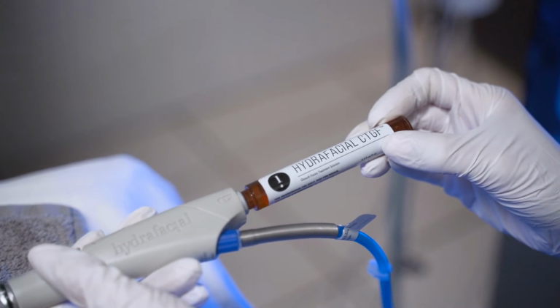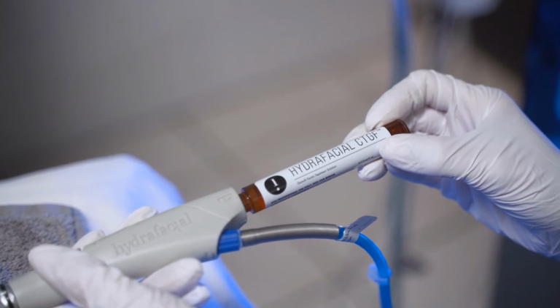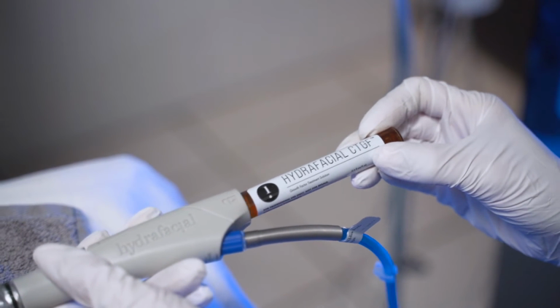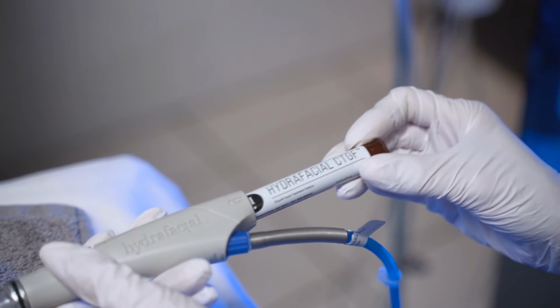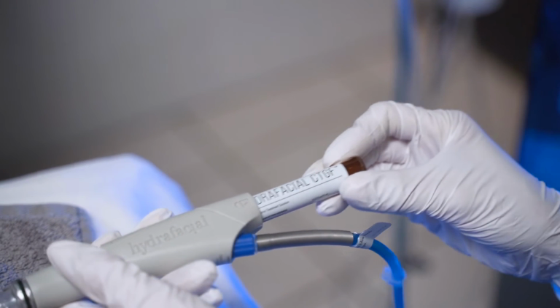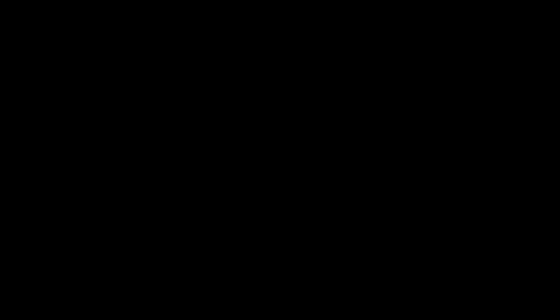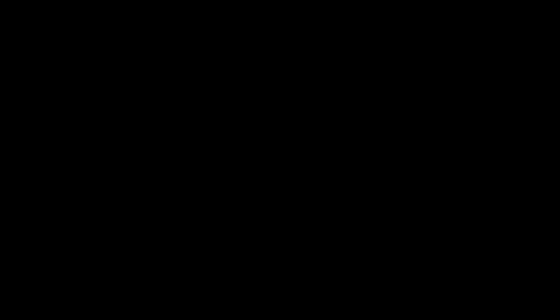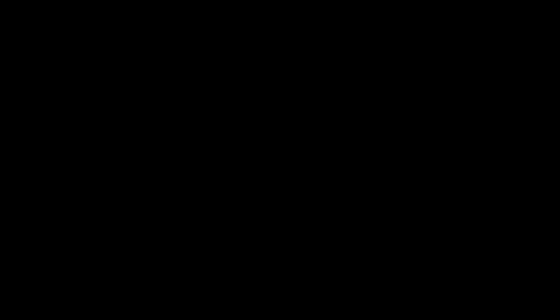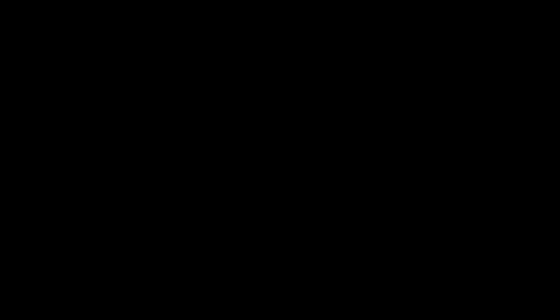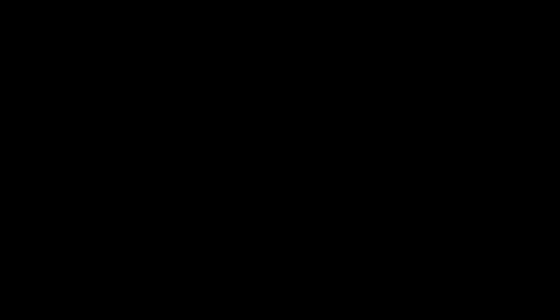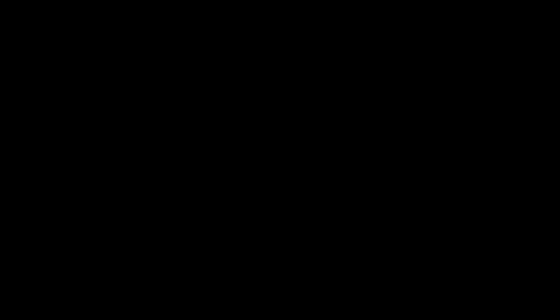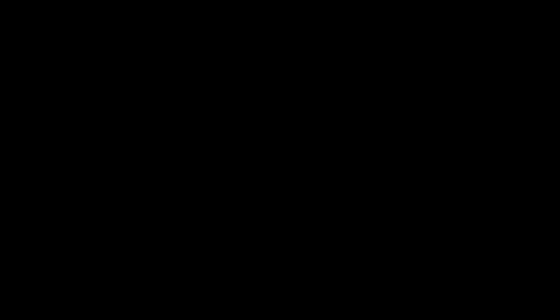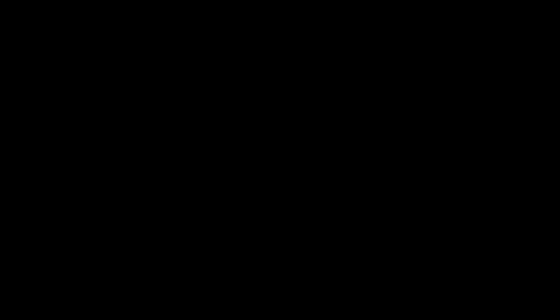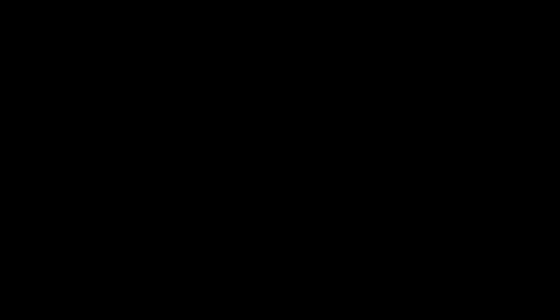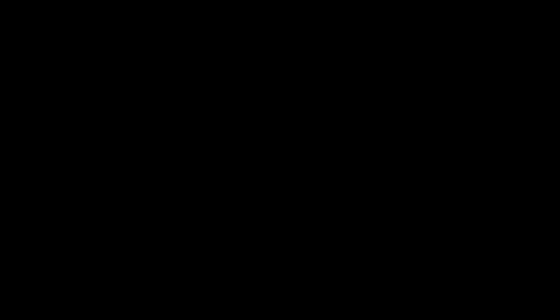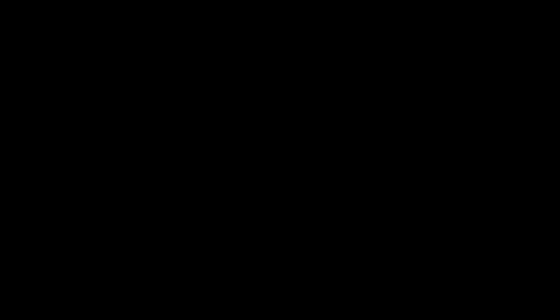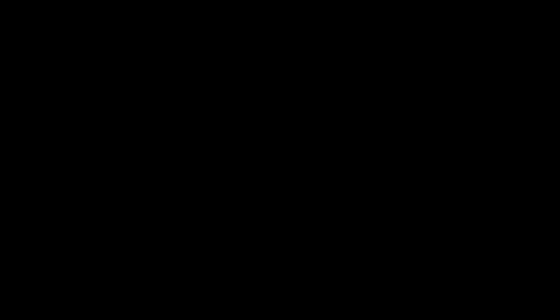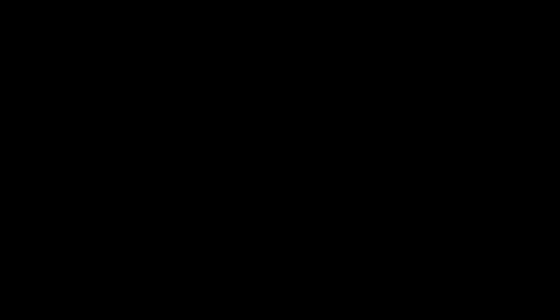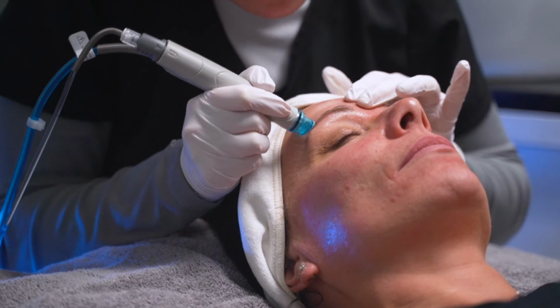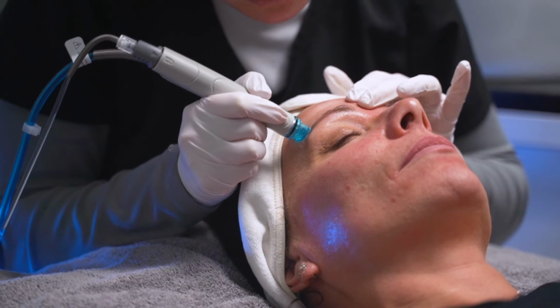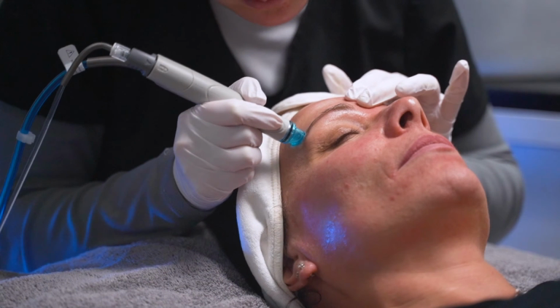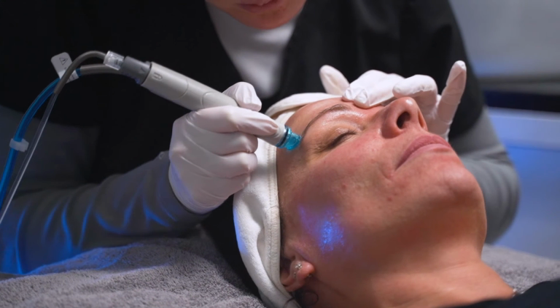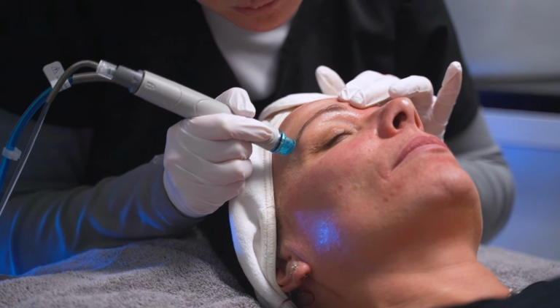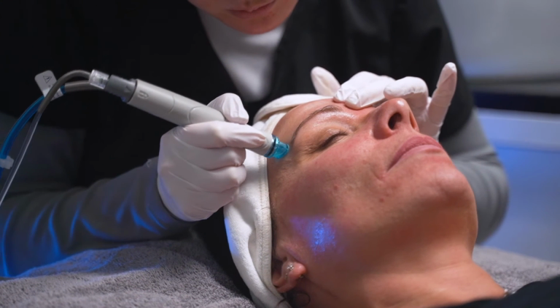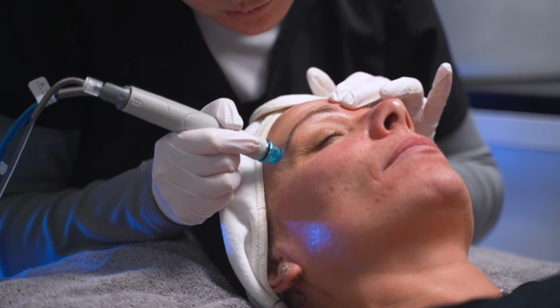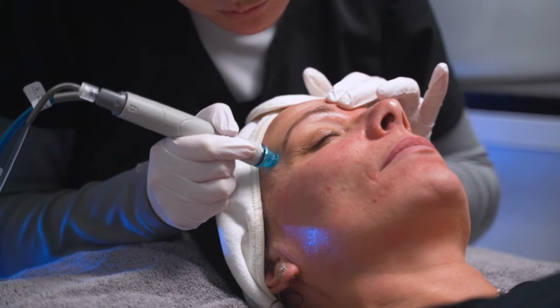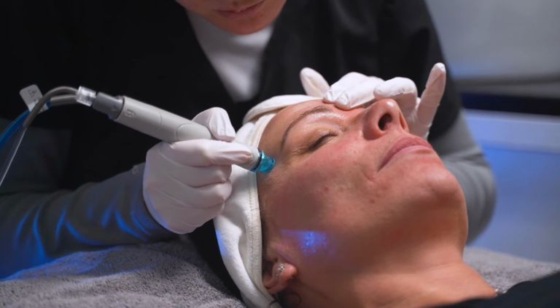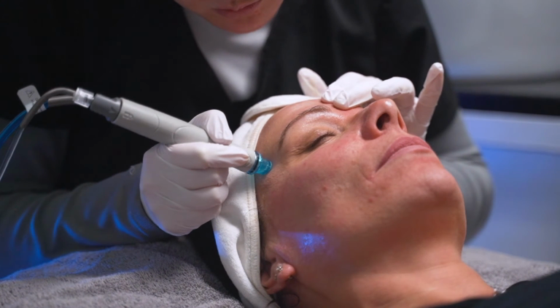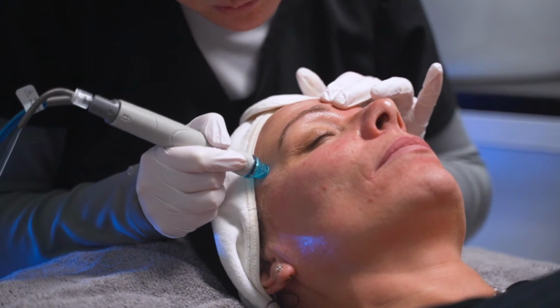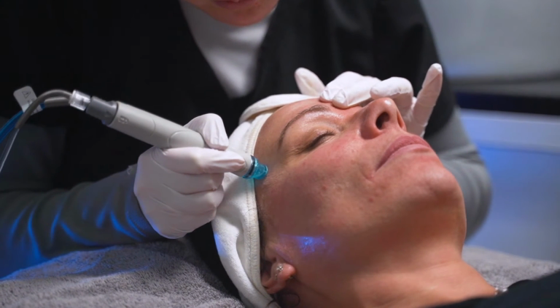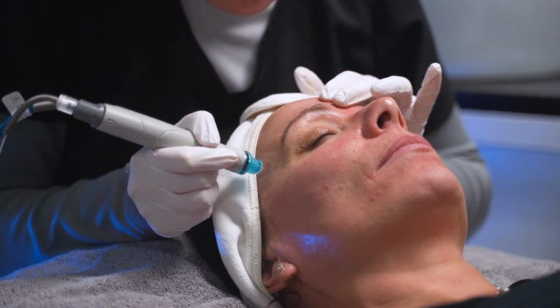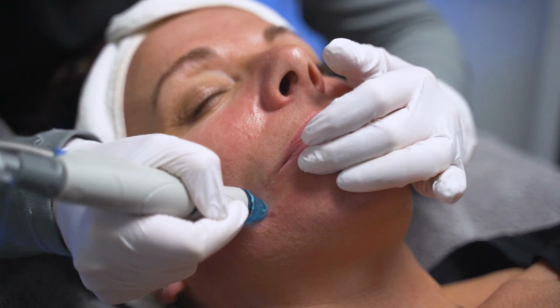Lastly, Hydrafacials will fuse and protect by saturating the skin surface with antioxidants and peptides to maximize your glow.